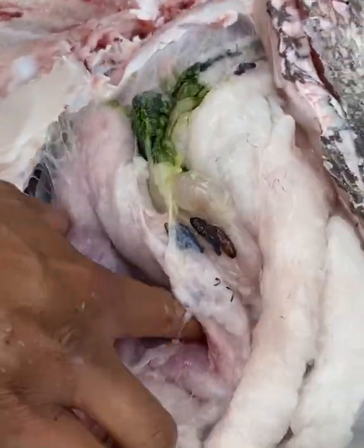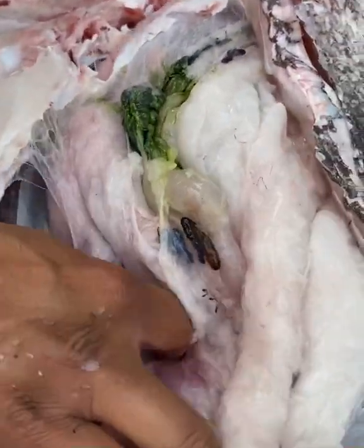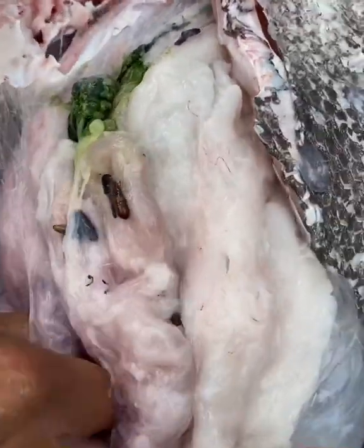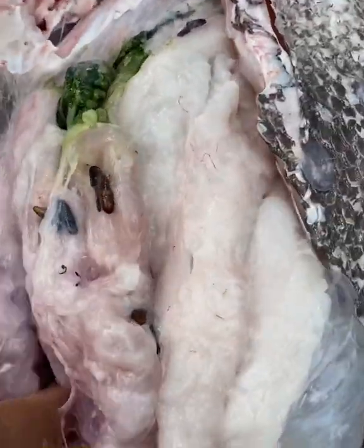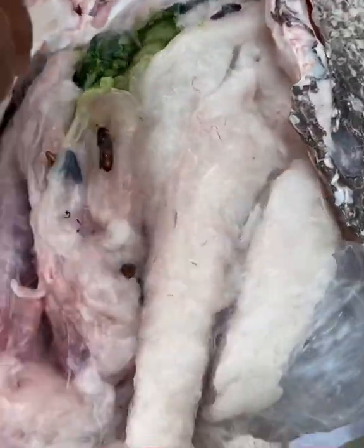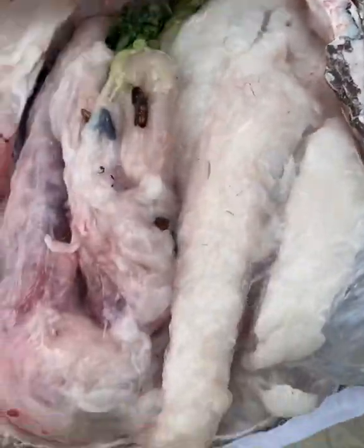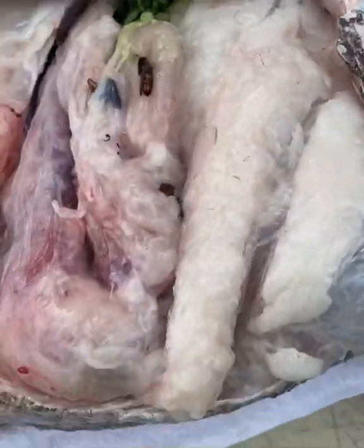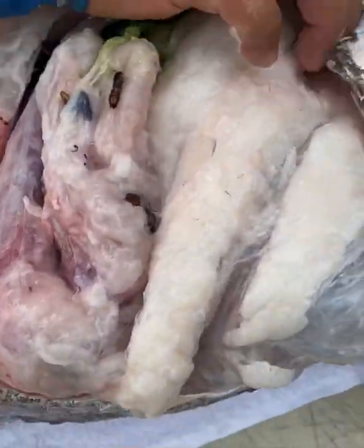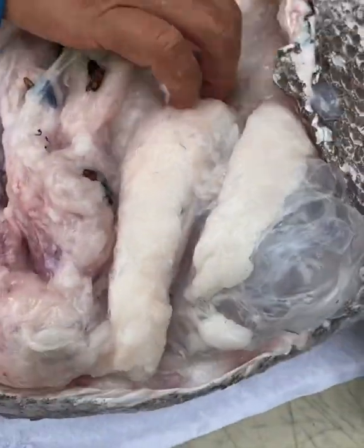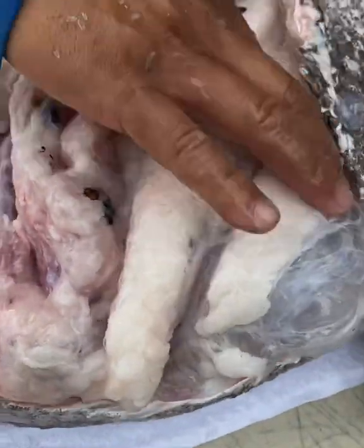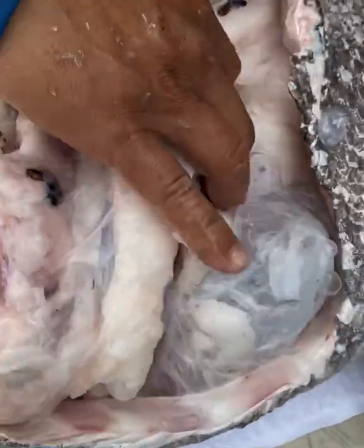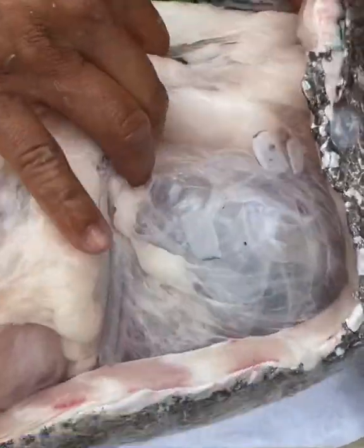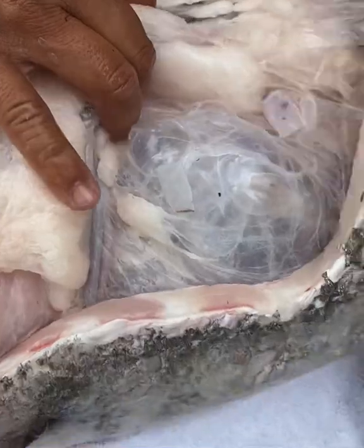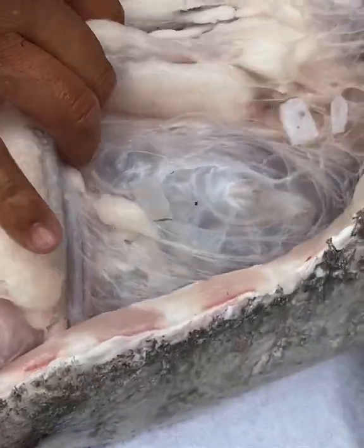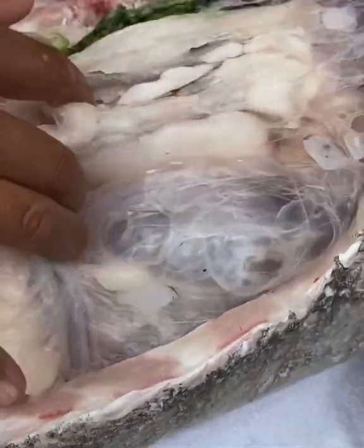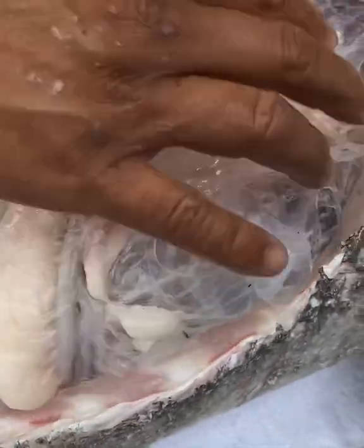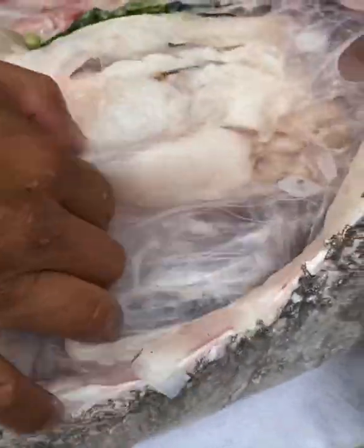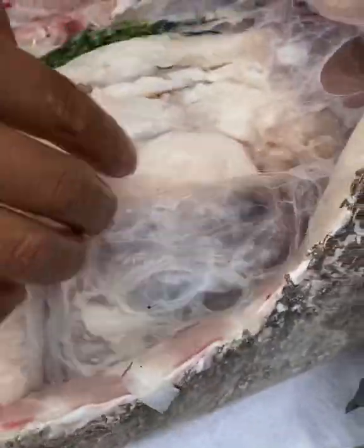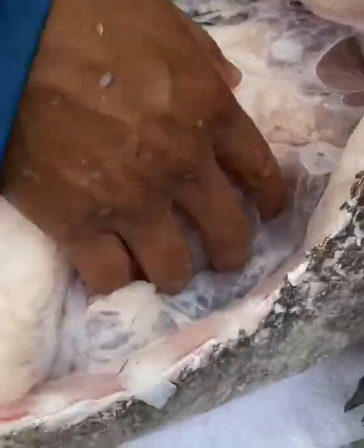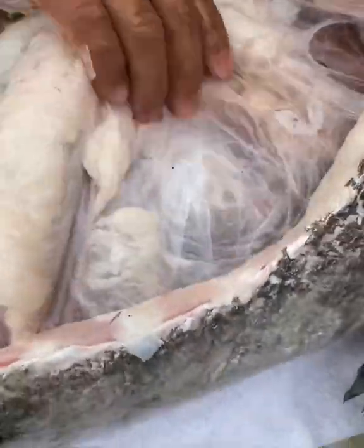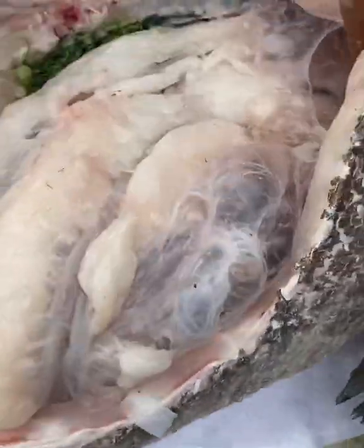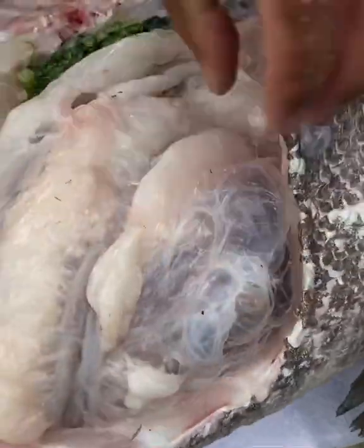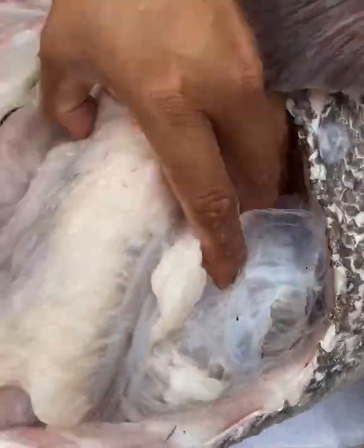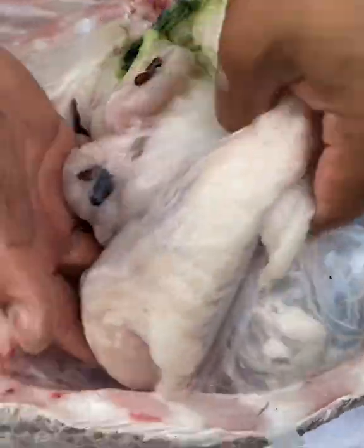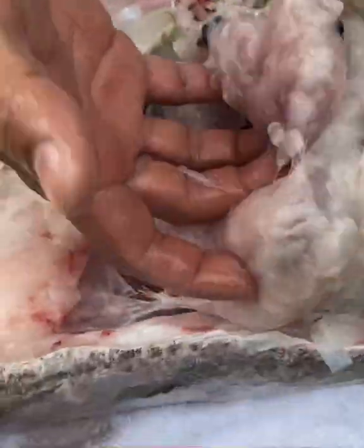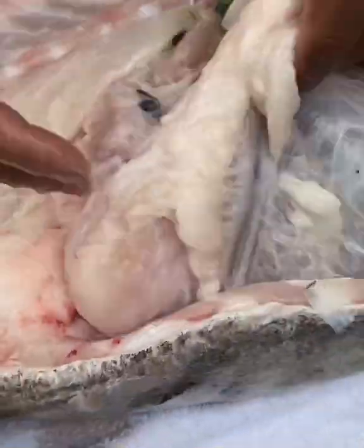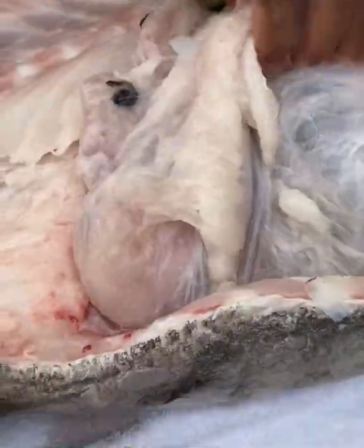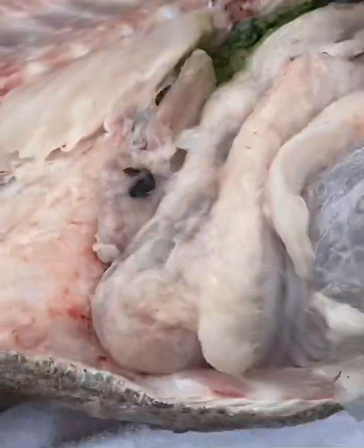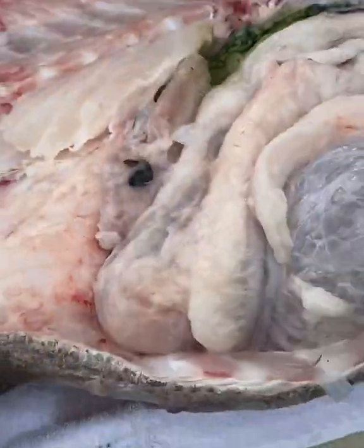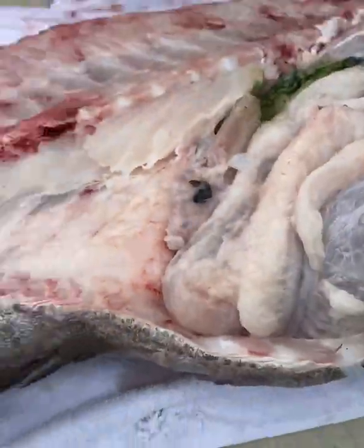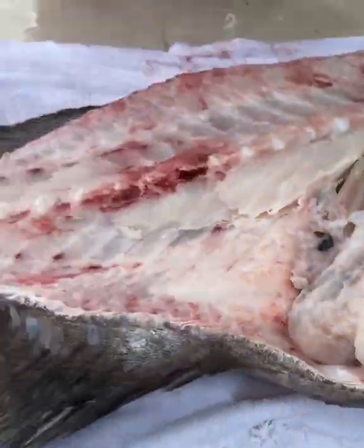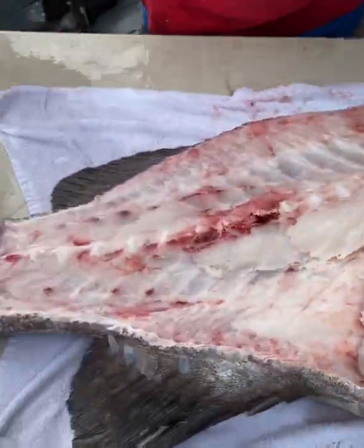But look how big it is — air belly. You want to see the belly? Let's cut the belly.